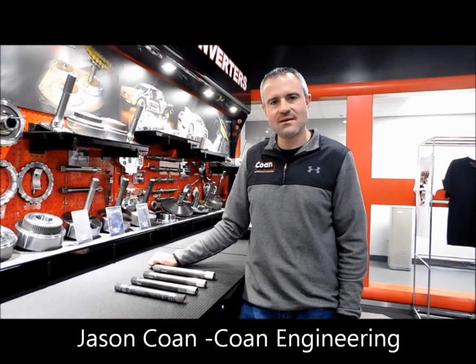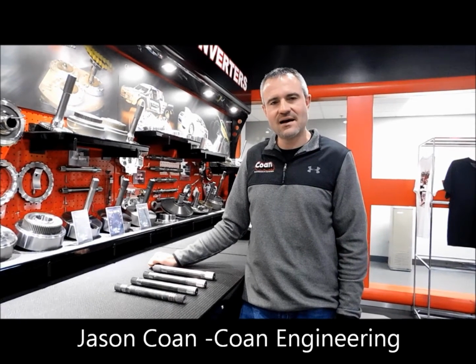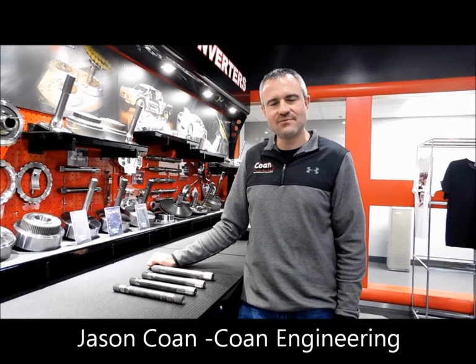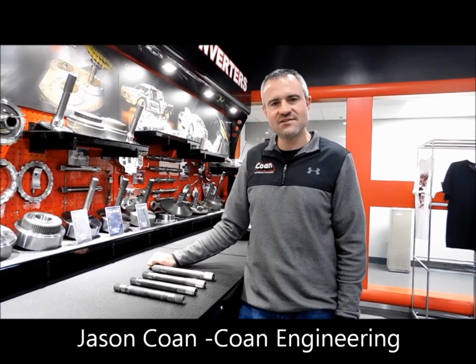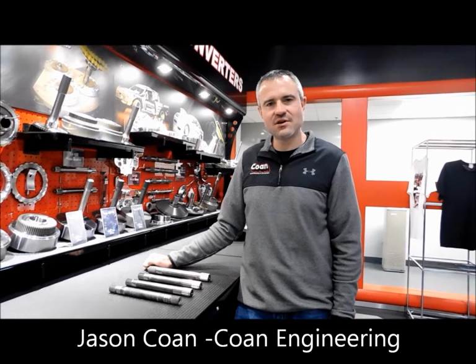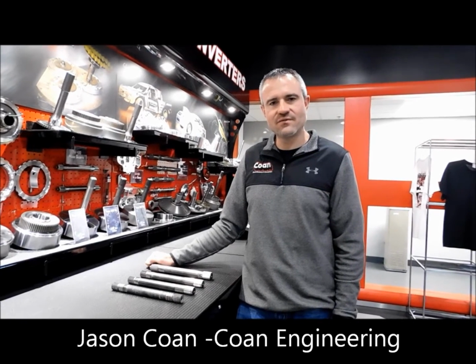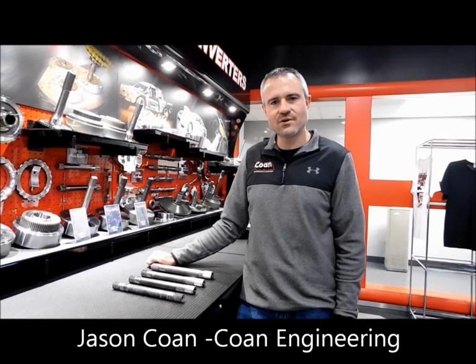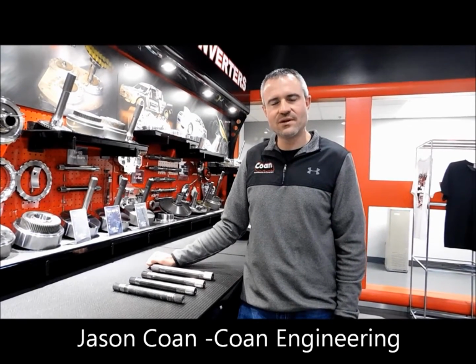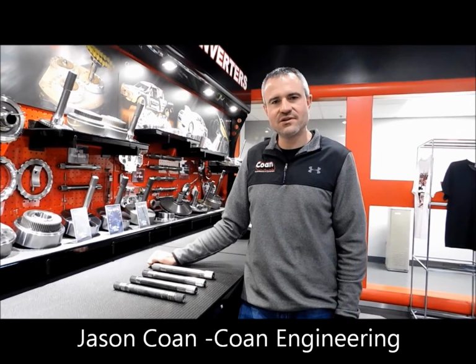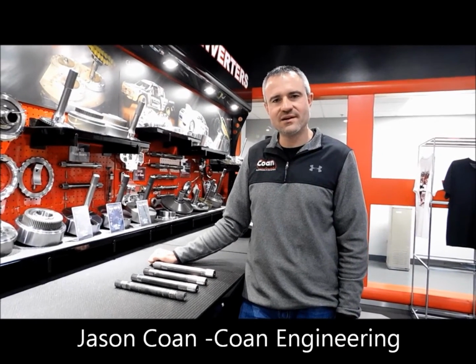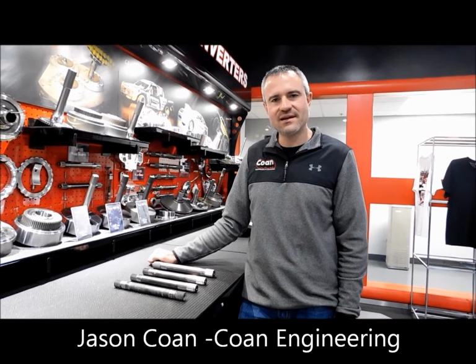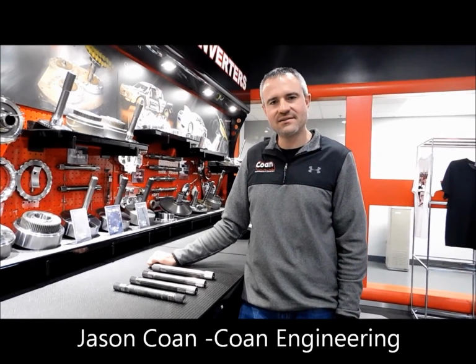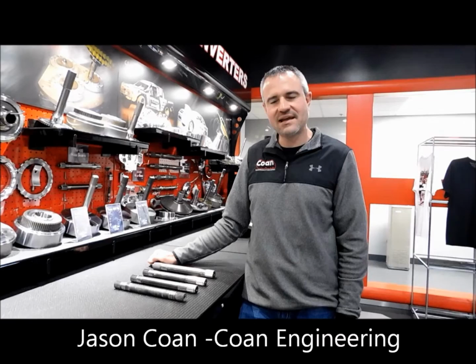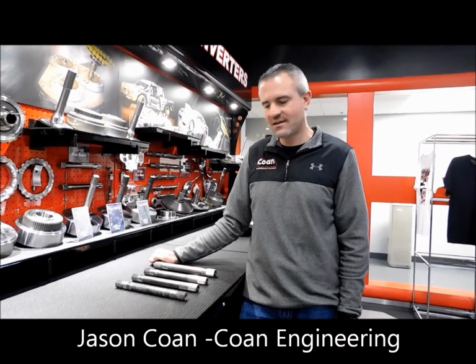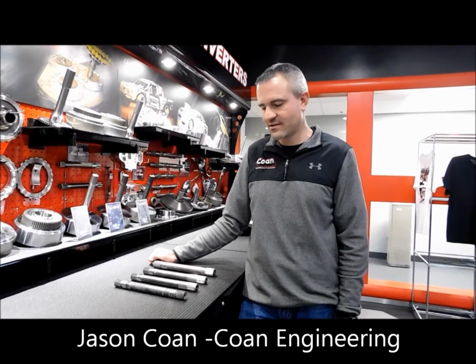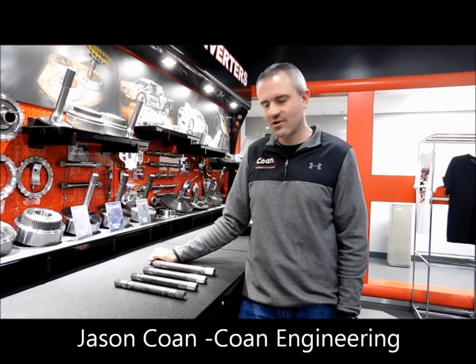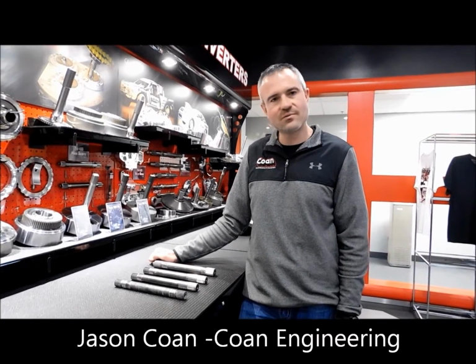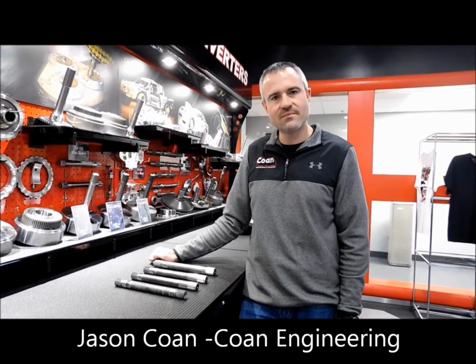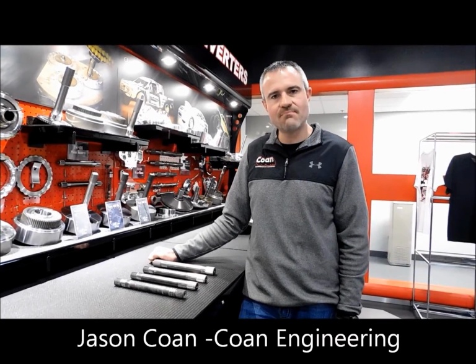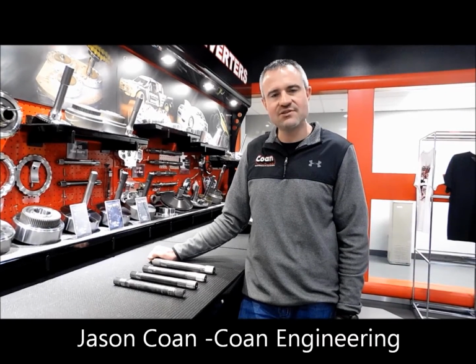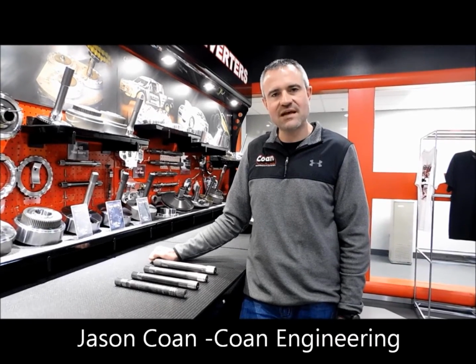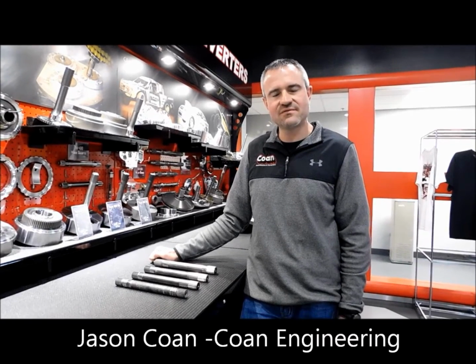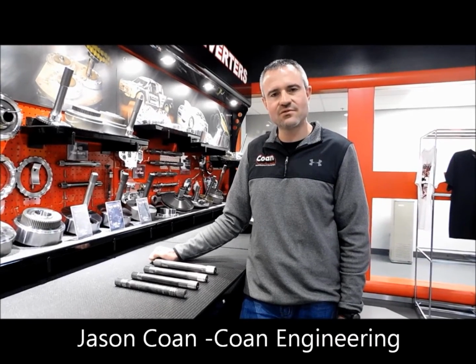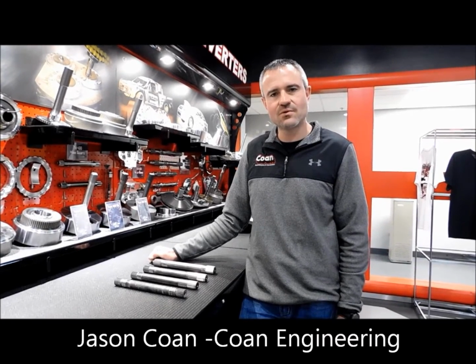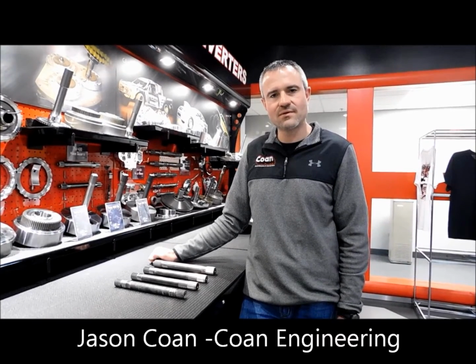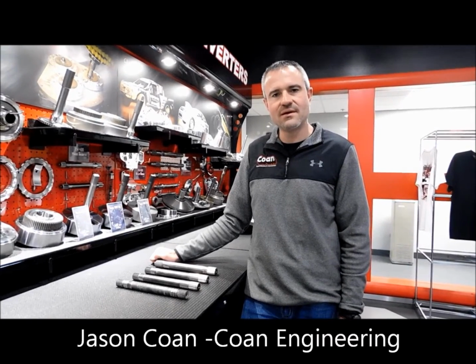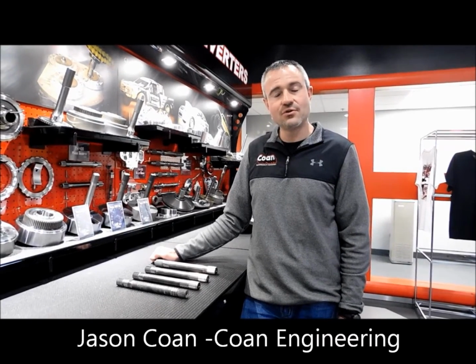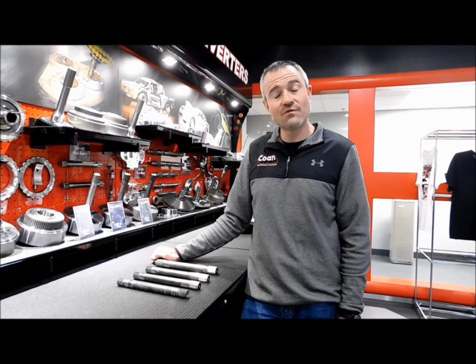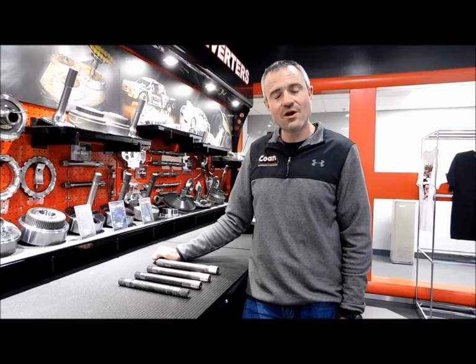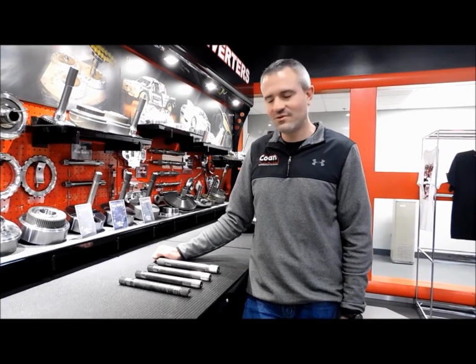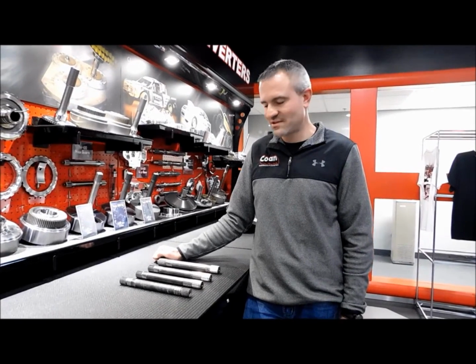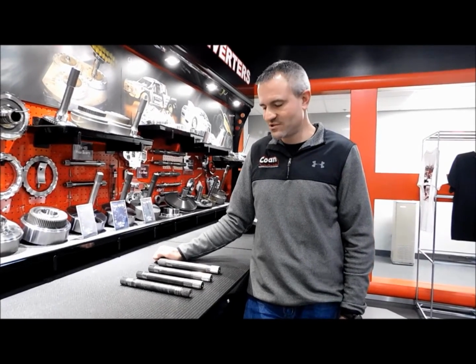Hi, I'm Jason Cohen from Cohen Engineering, and today I'd like to talk a little bit about main shafts for the Turbo 400 transmission.